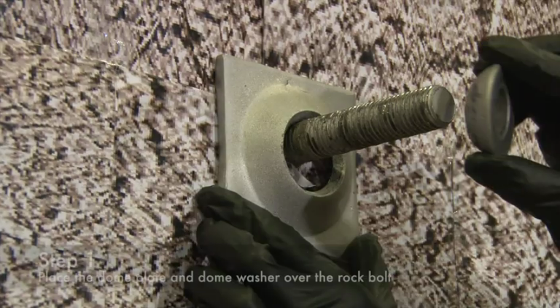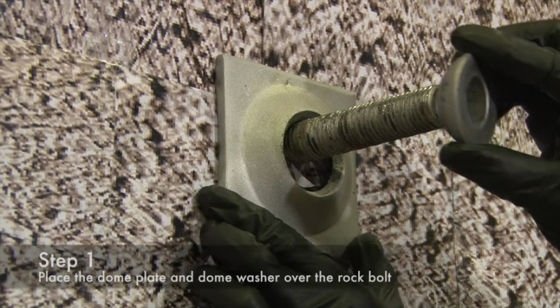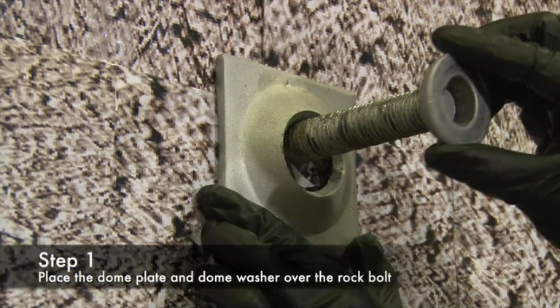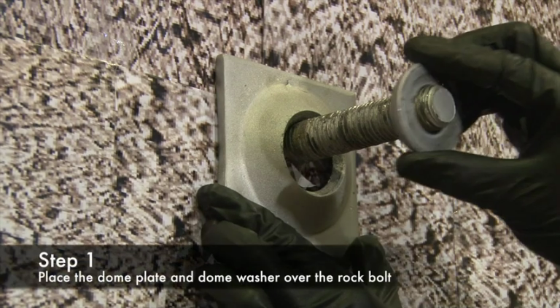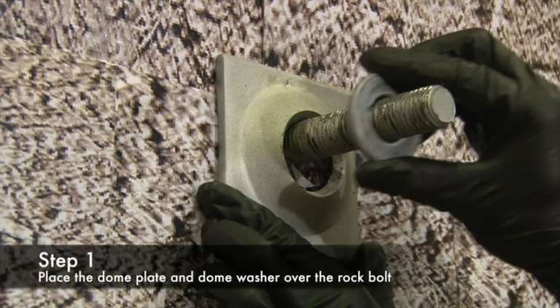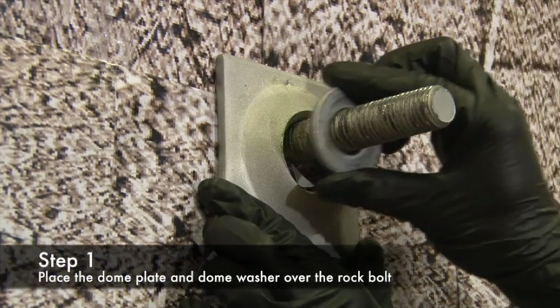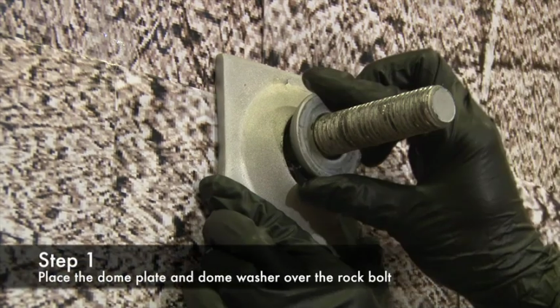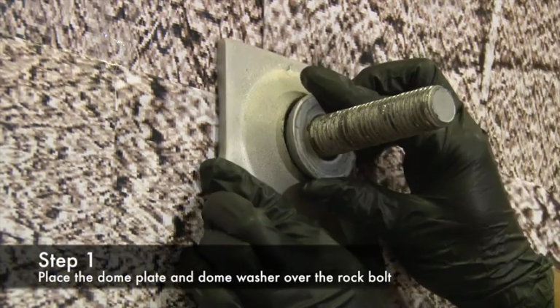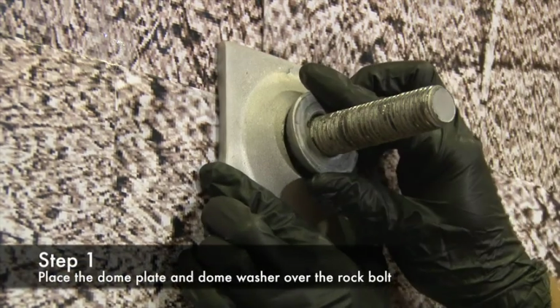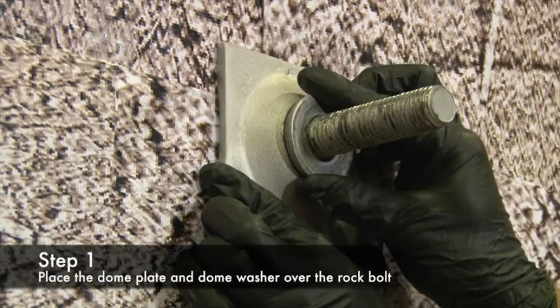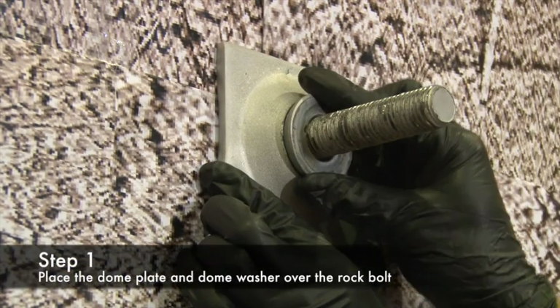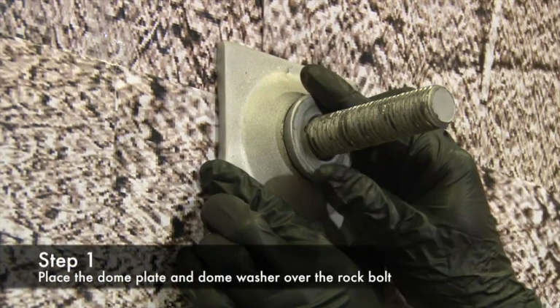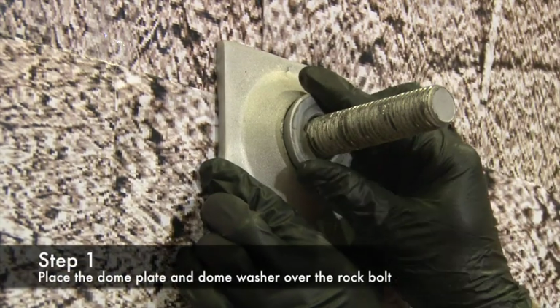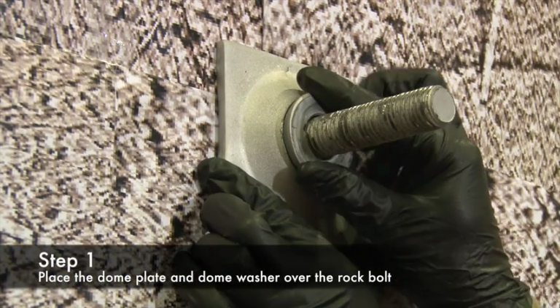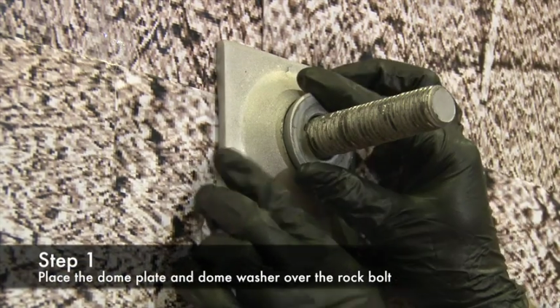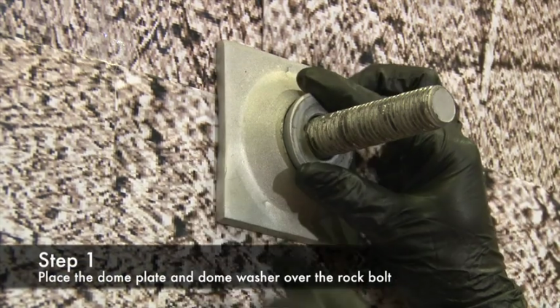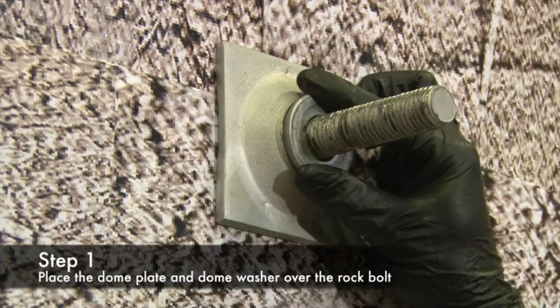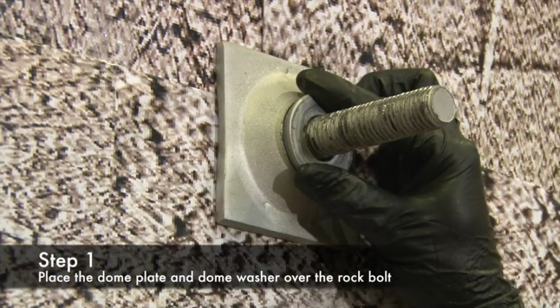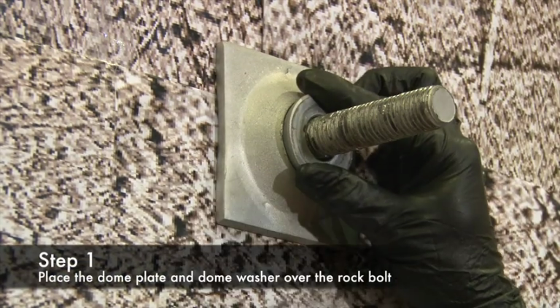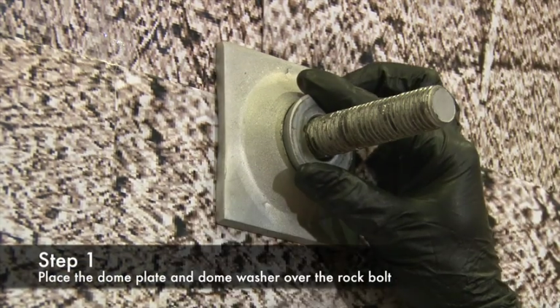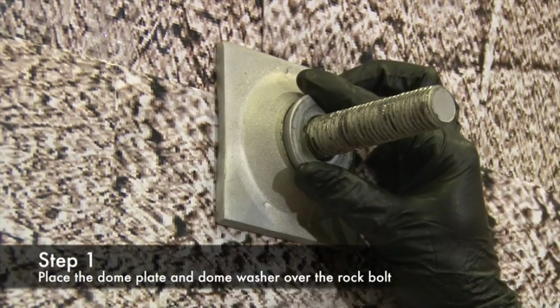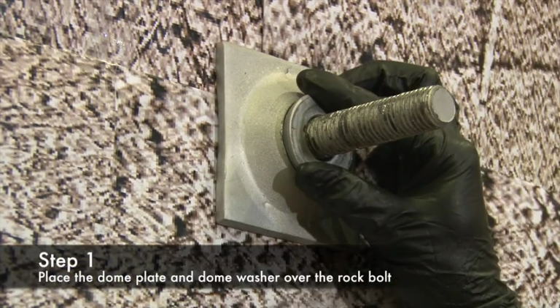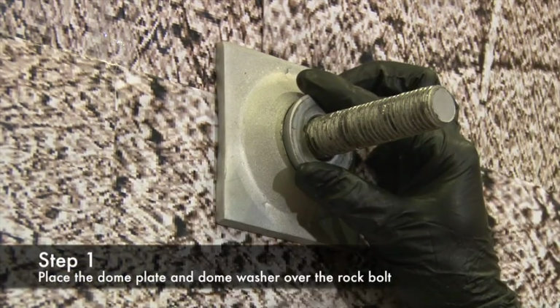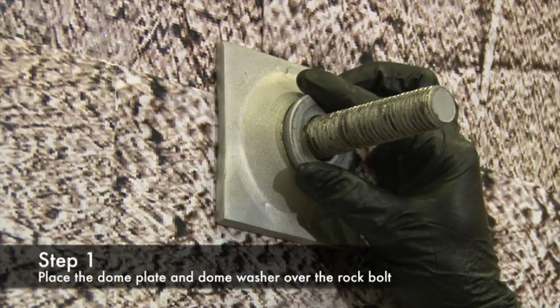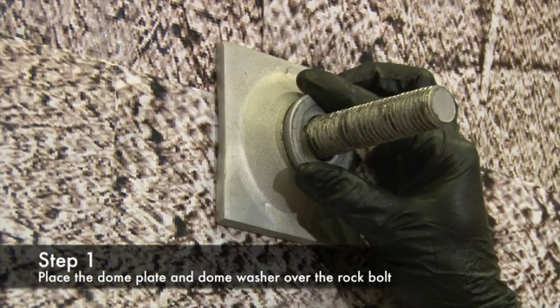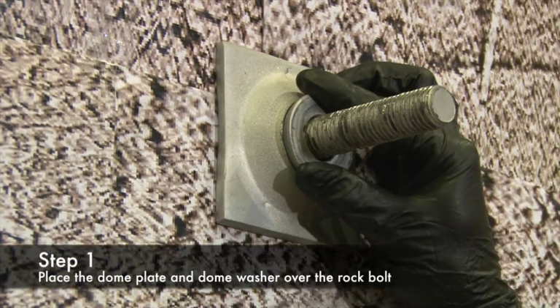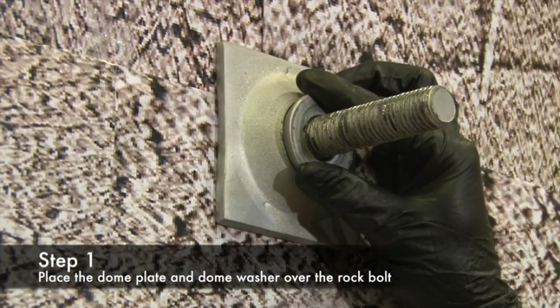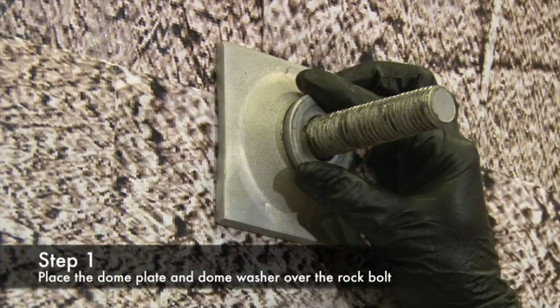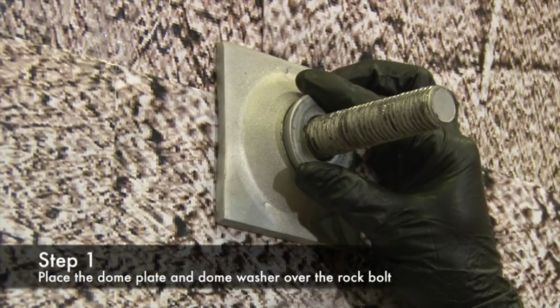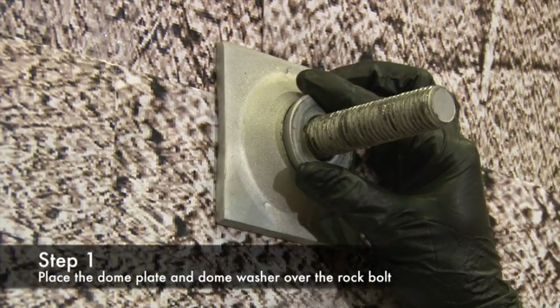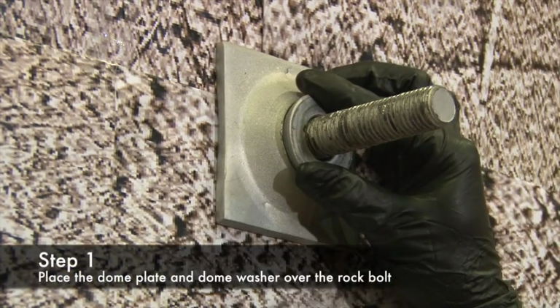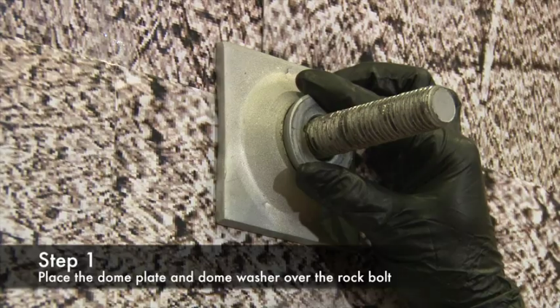Step 1 is place the dome plate and dome washer over the rock bolt.